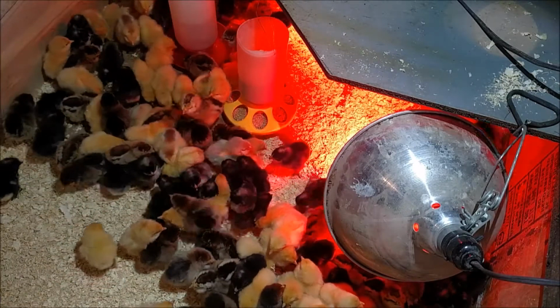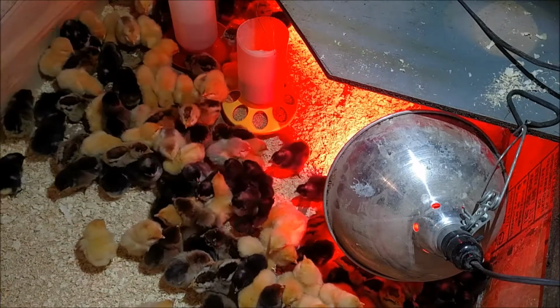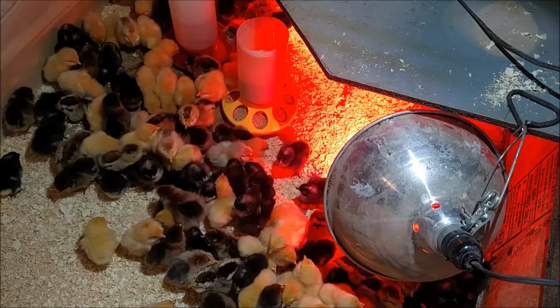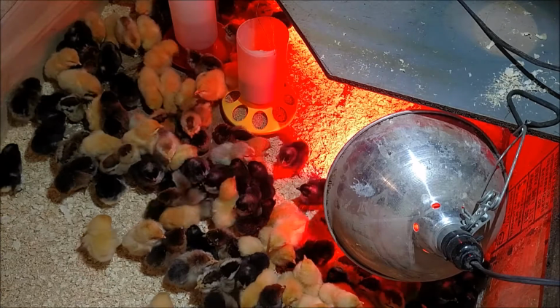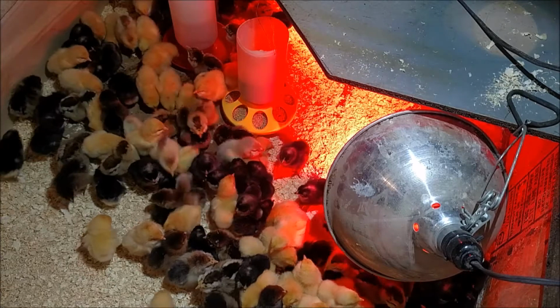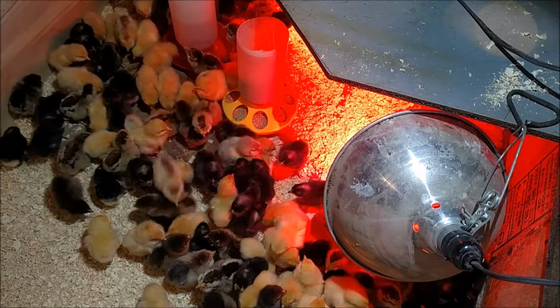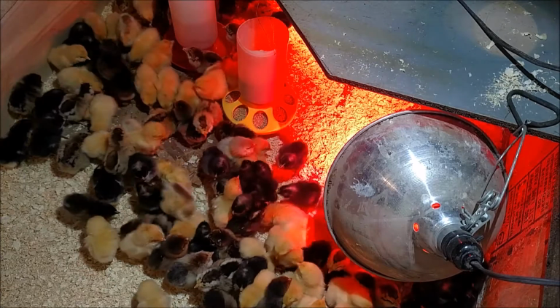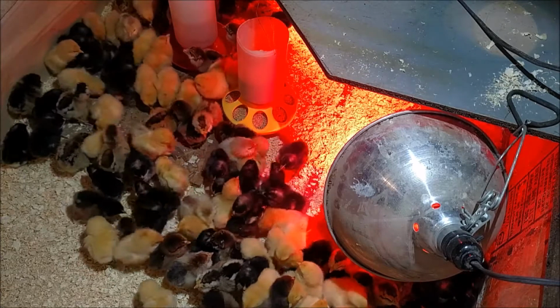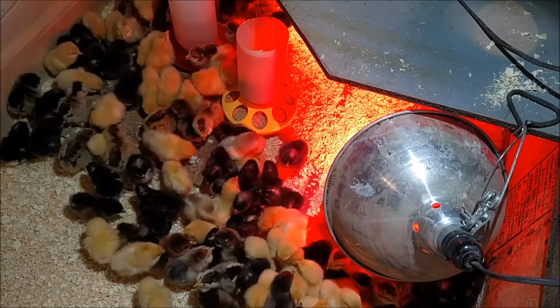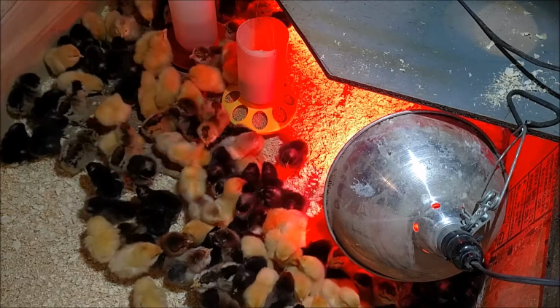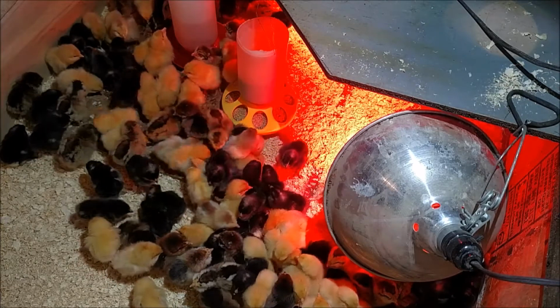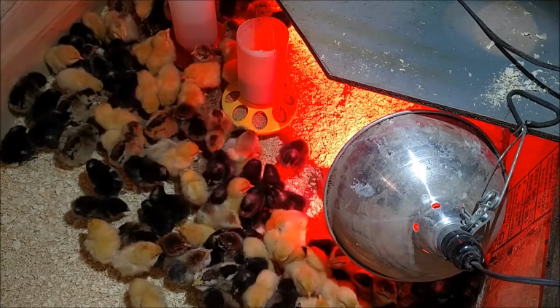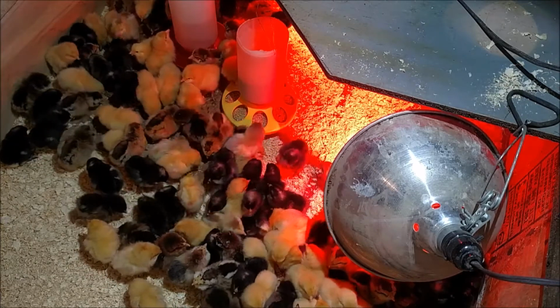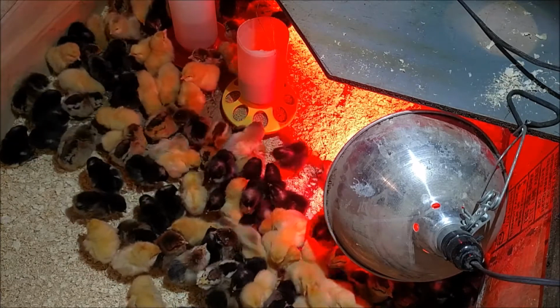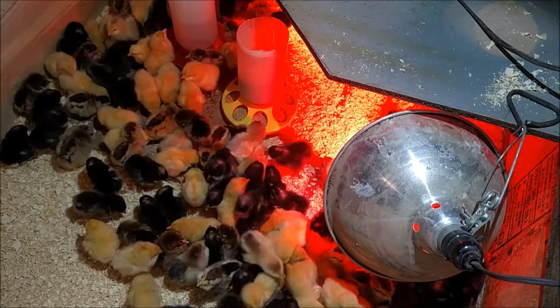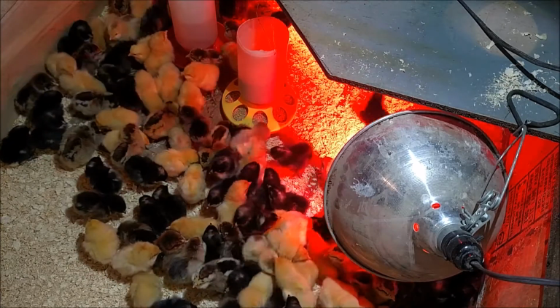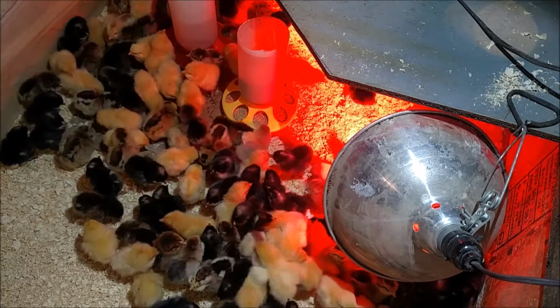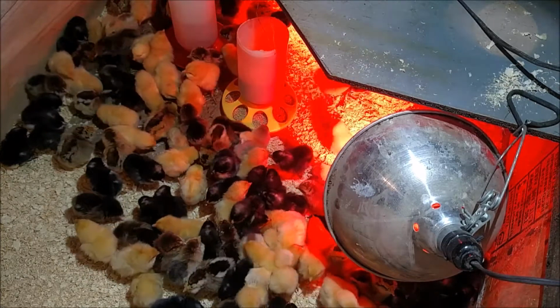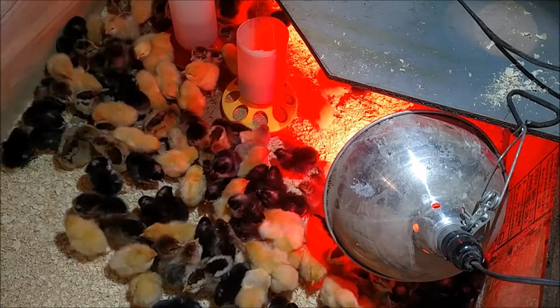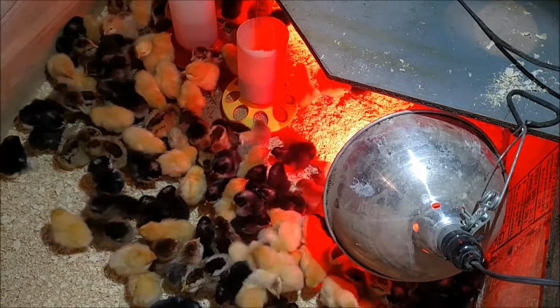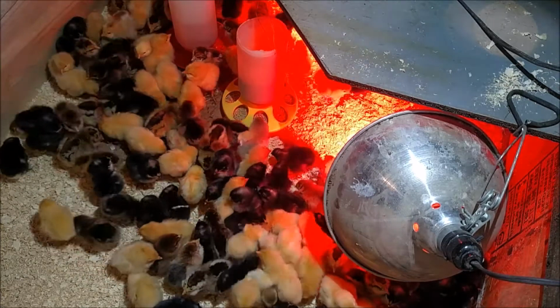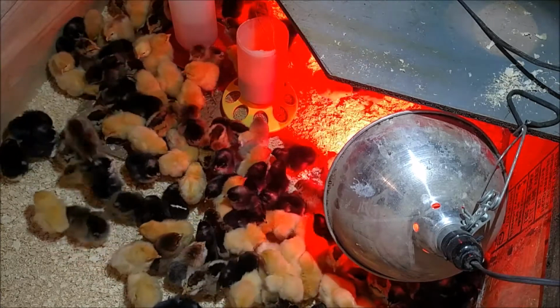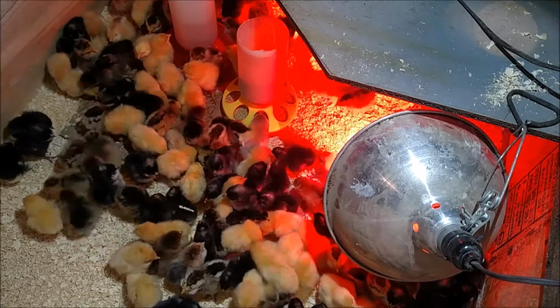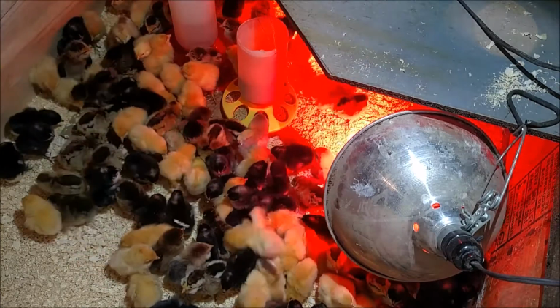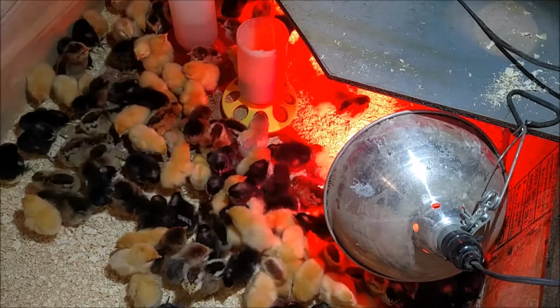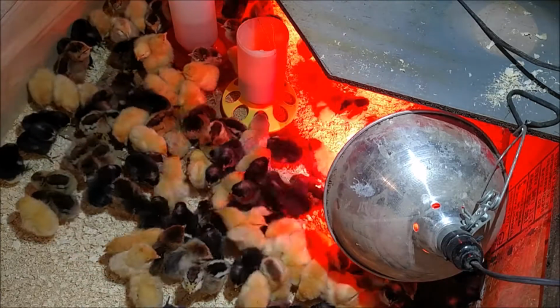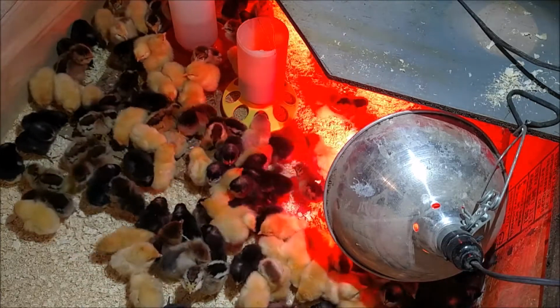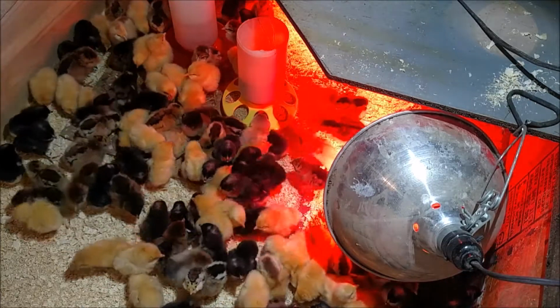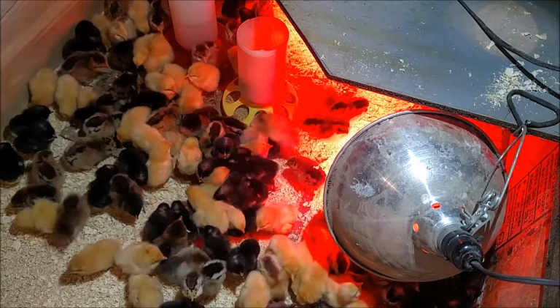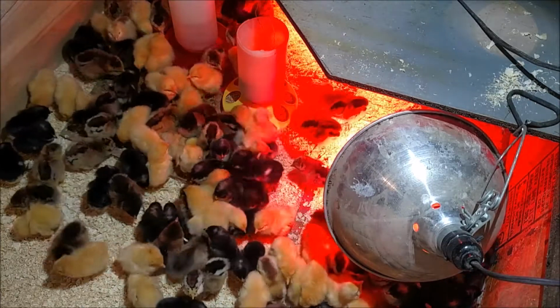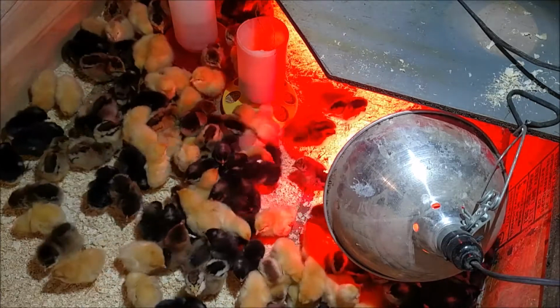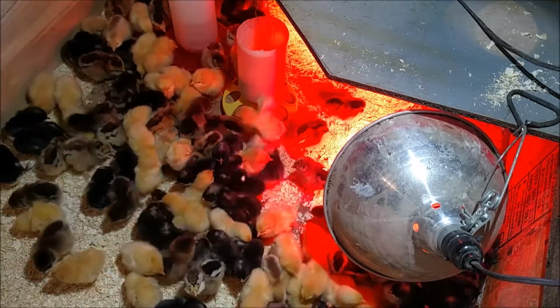They're probably pretty thirsty — they probably haven't had anything to drink since they hatched.